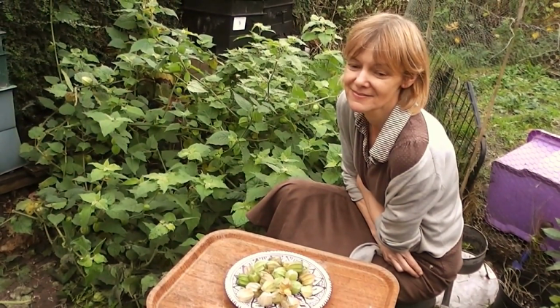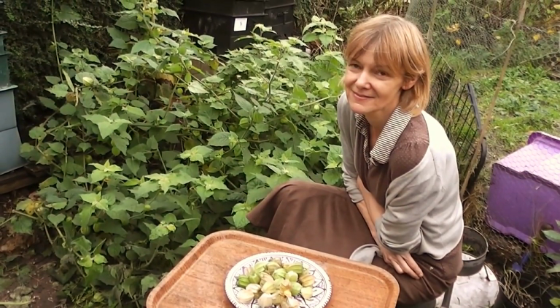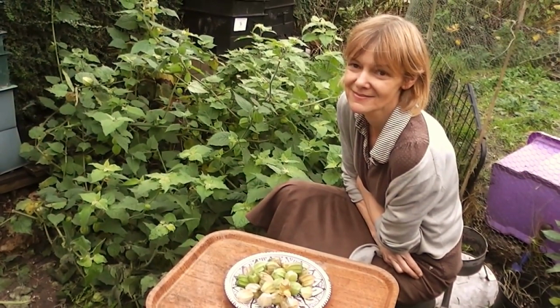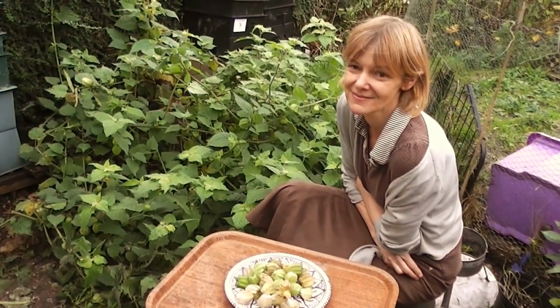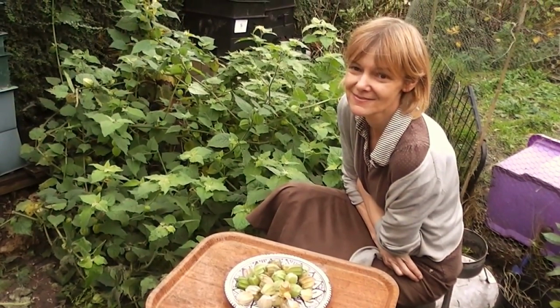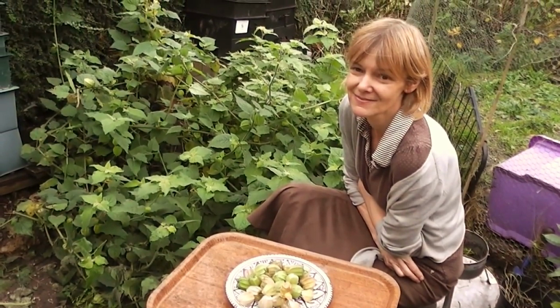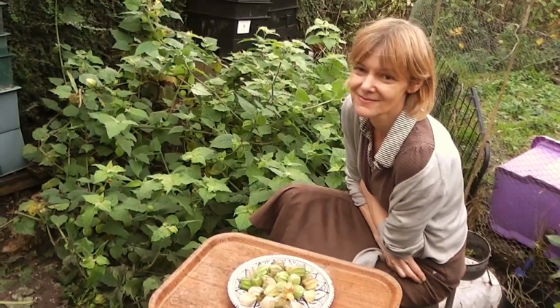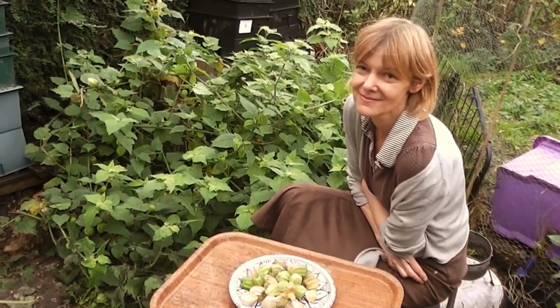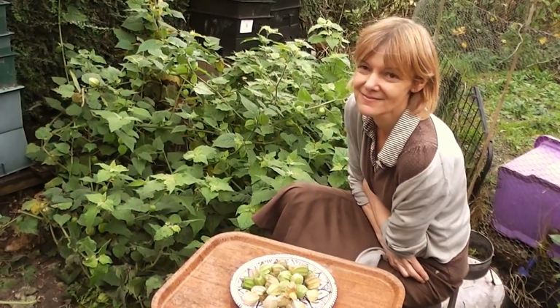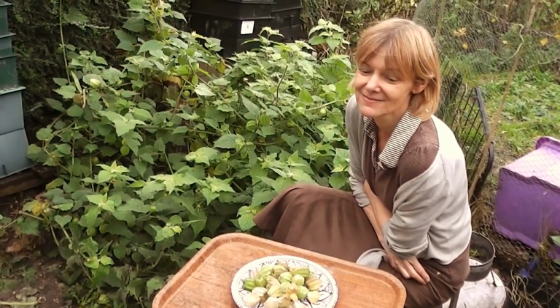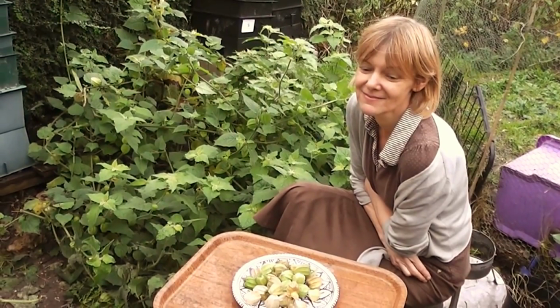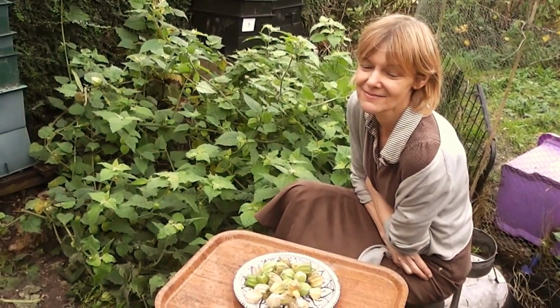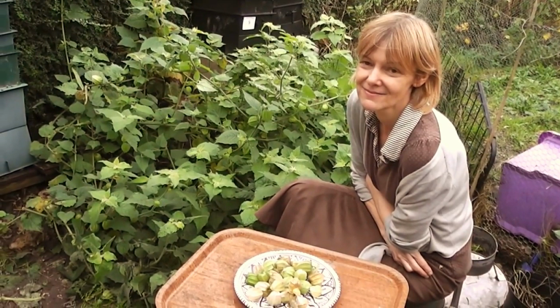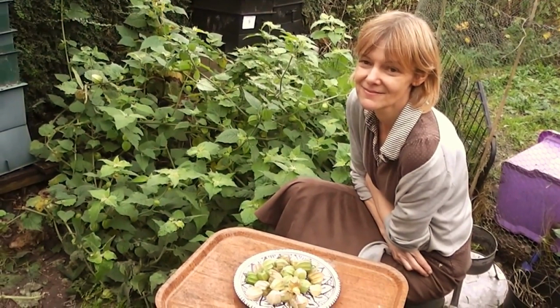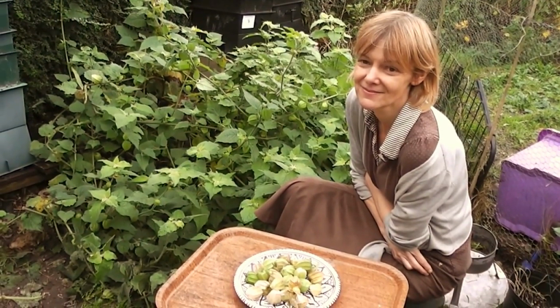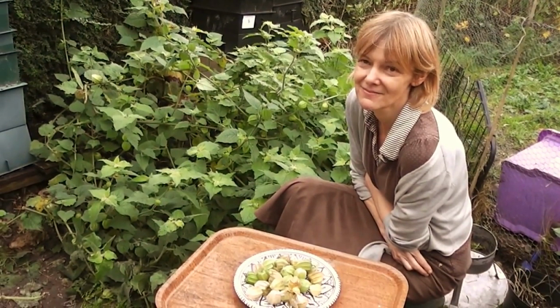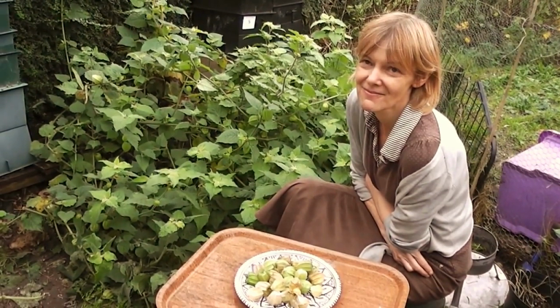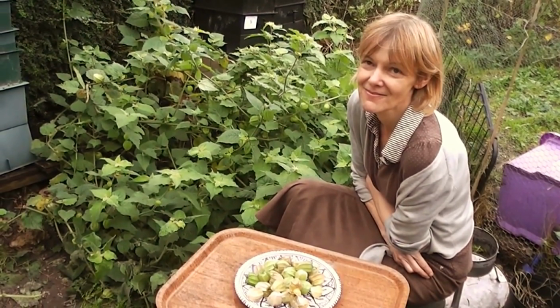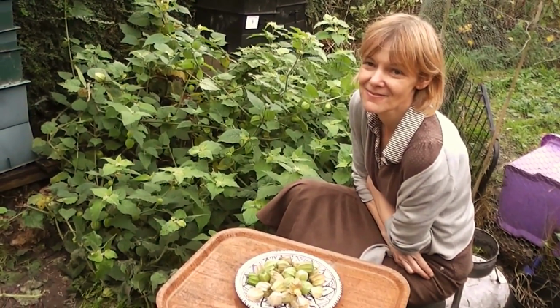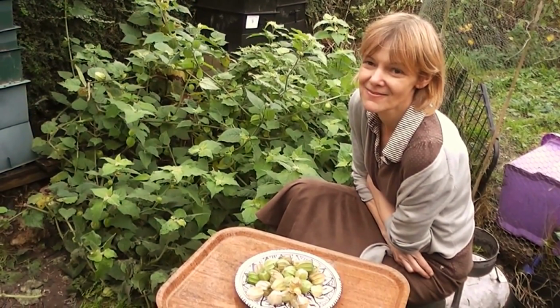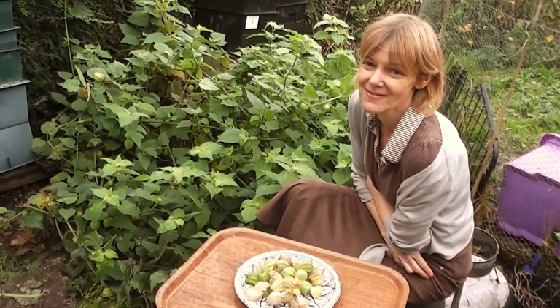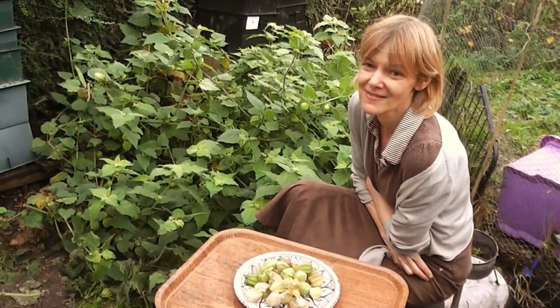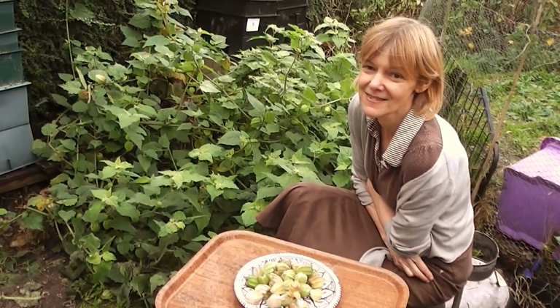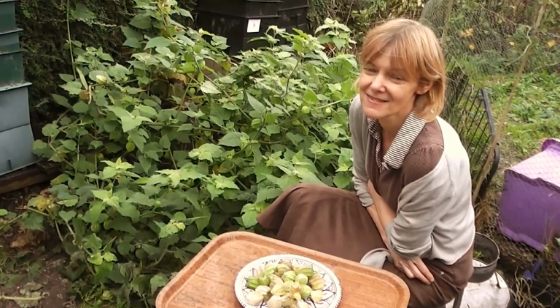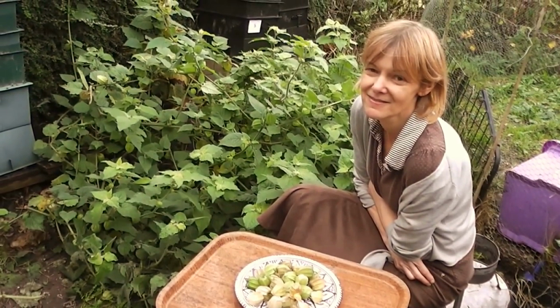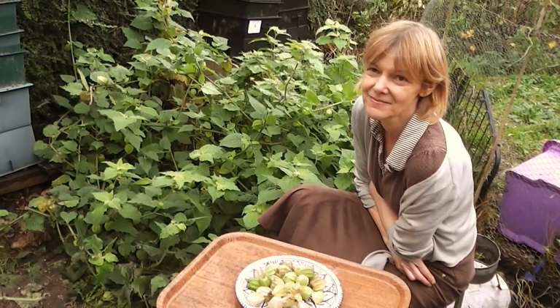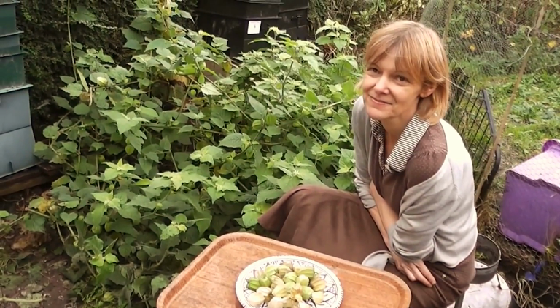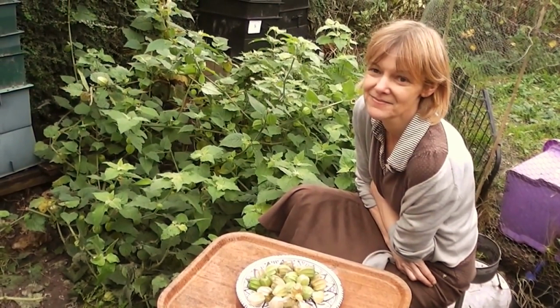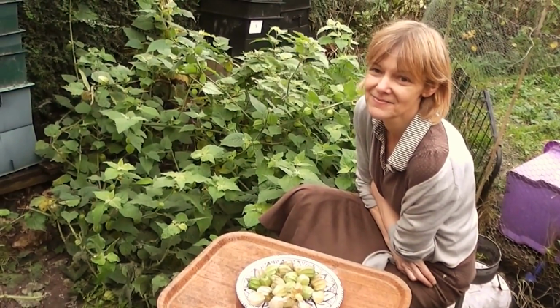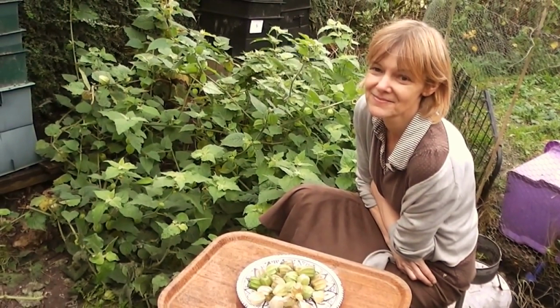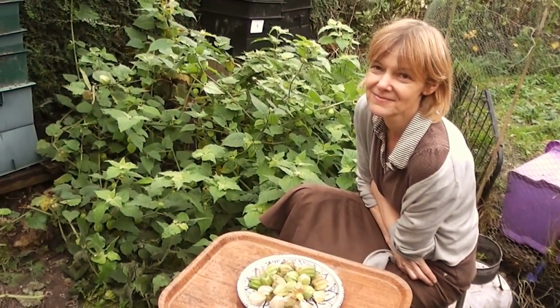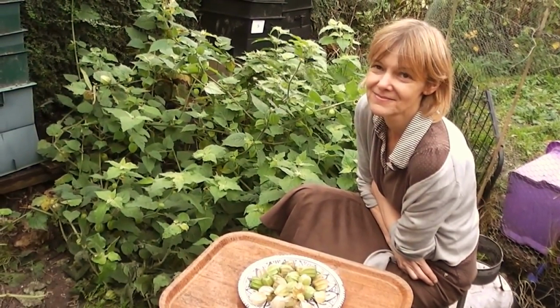Hi, it's John. It's the 23rd of November 2014. I'm just doing a quick update on the Cape gooseberry plants.